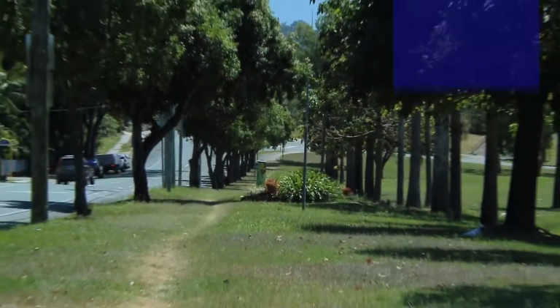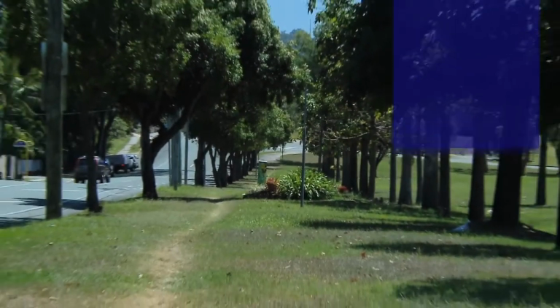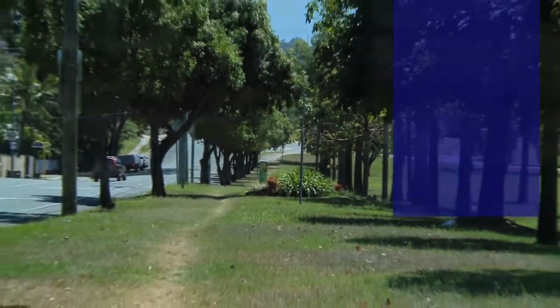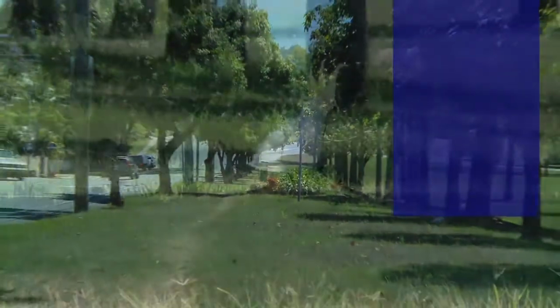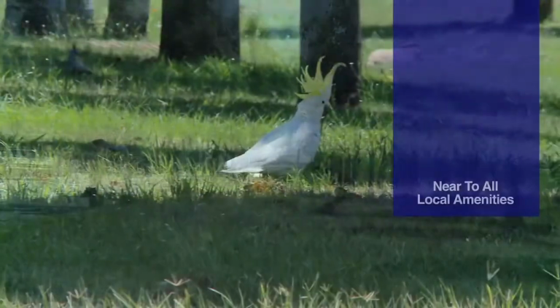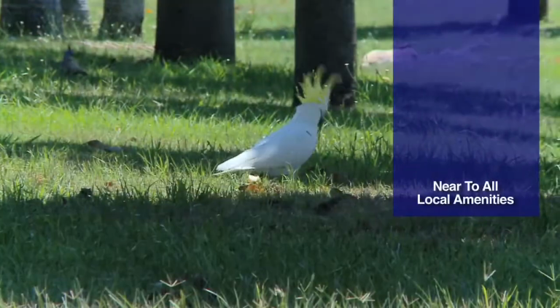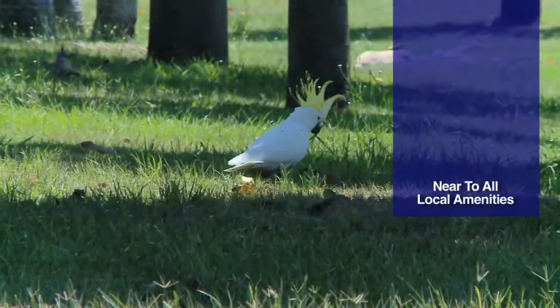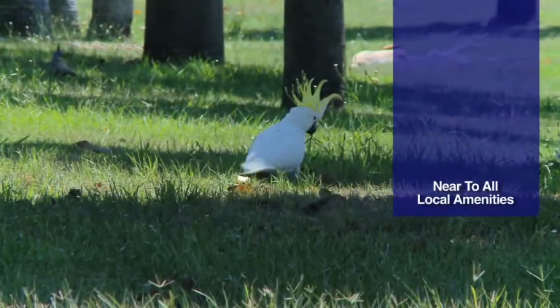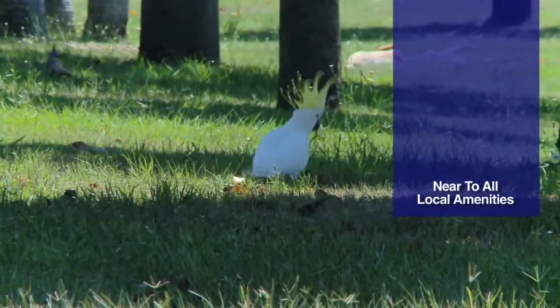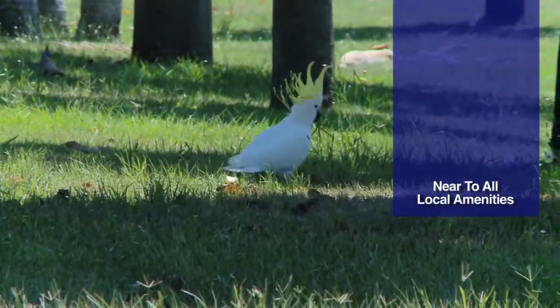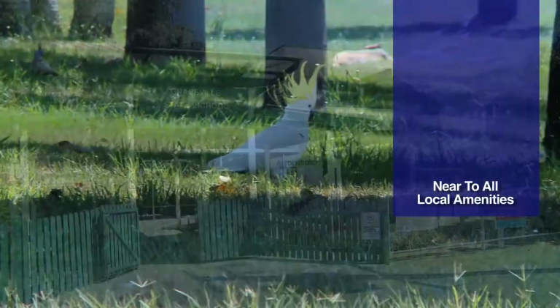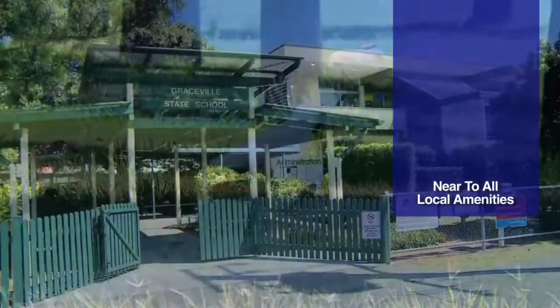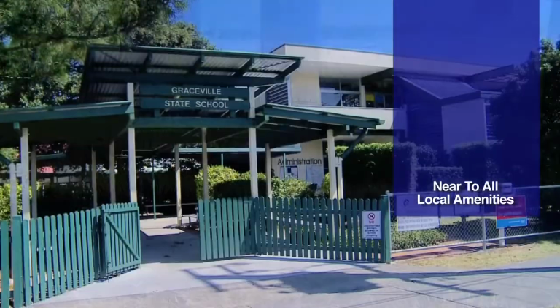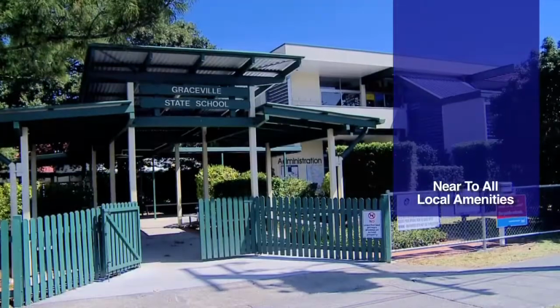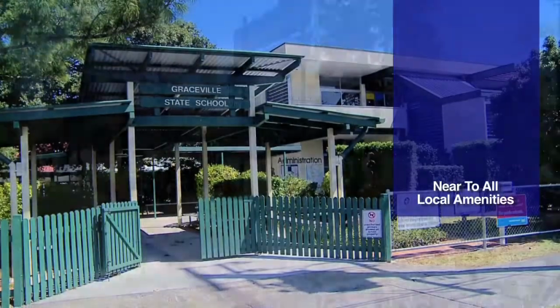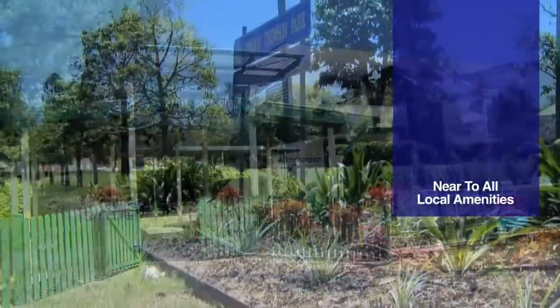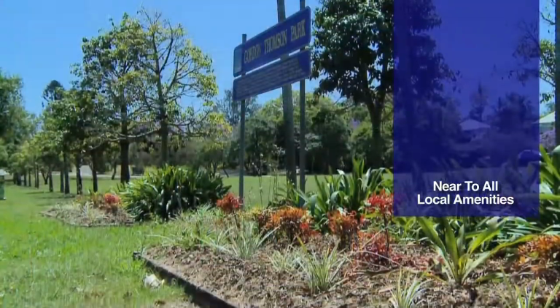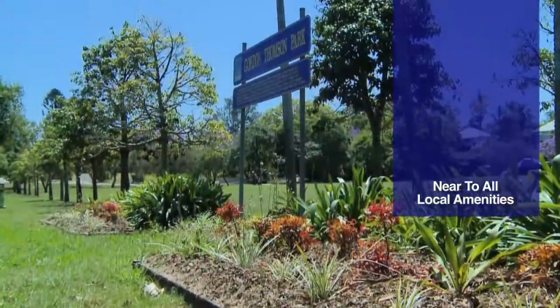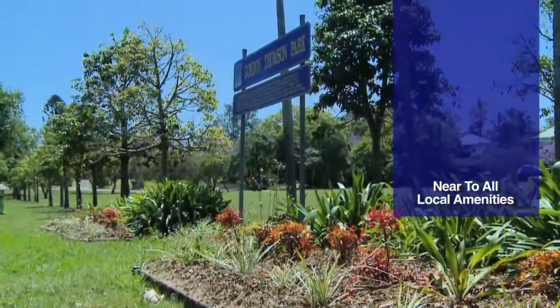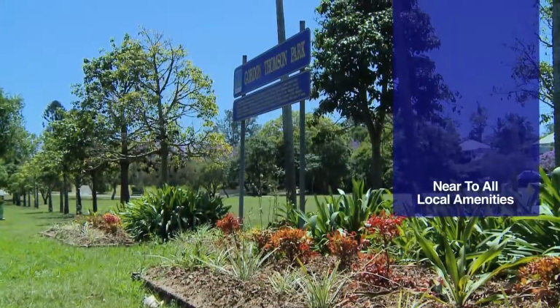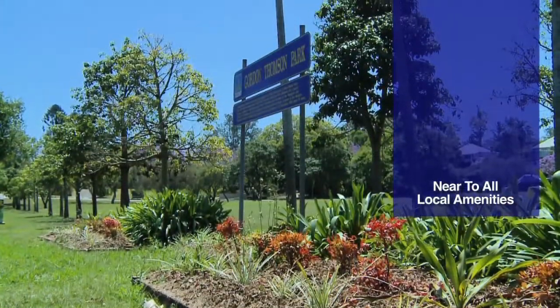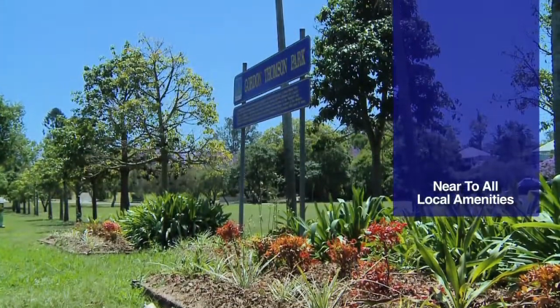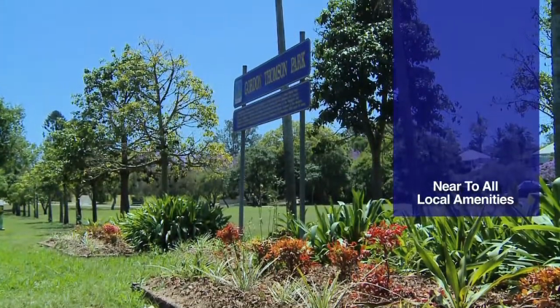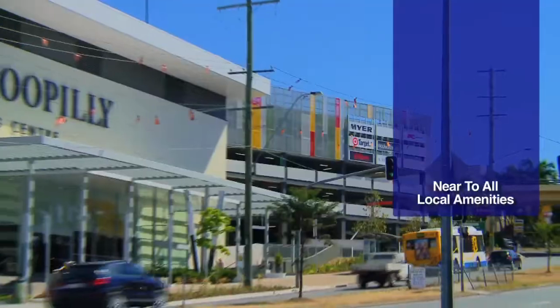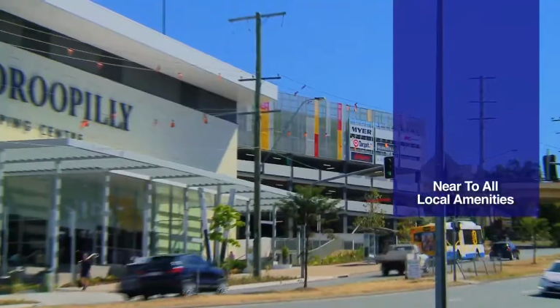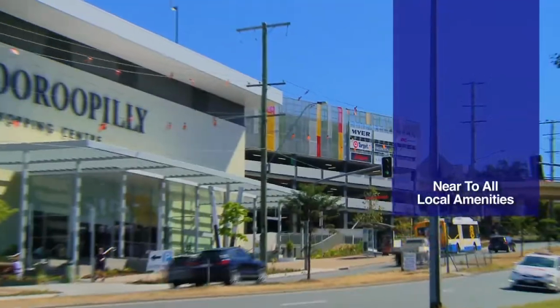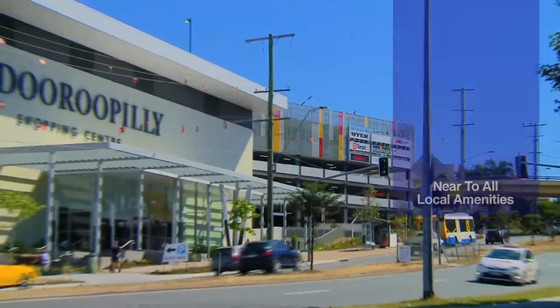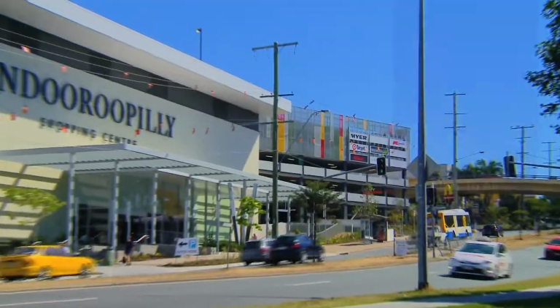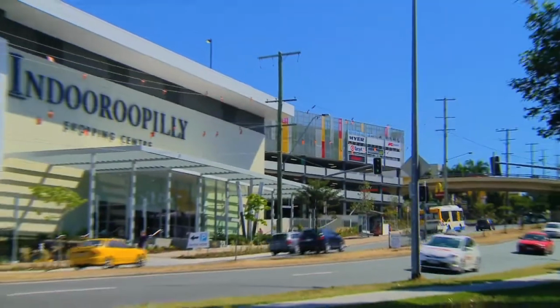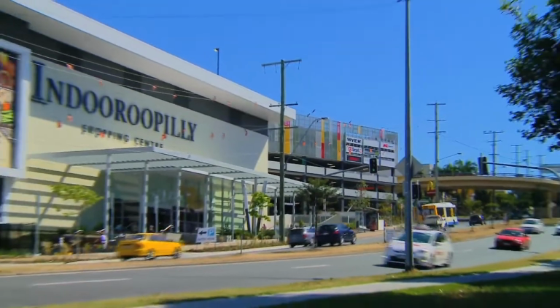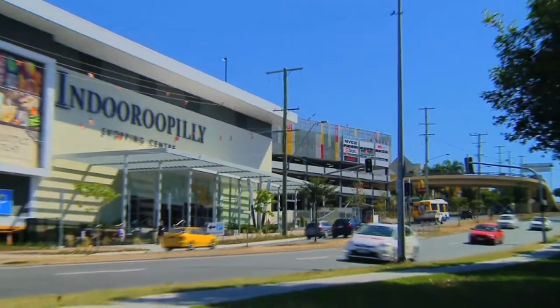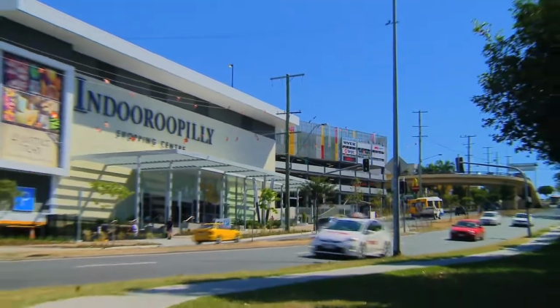Nestled in the heart of Chelmer within walking distance to schools, parks, shops and Indooroopilly, you could not ask for more in a home.